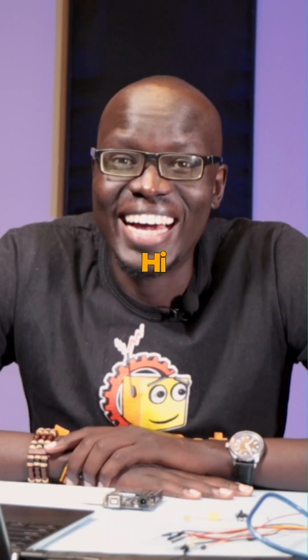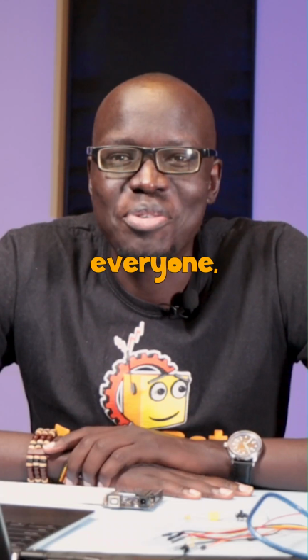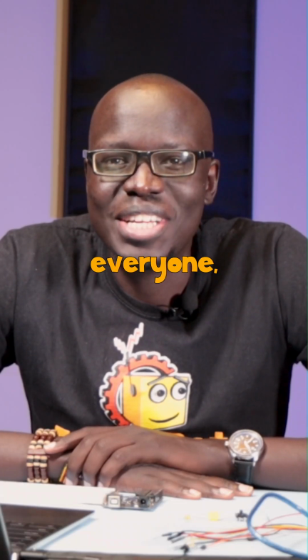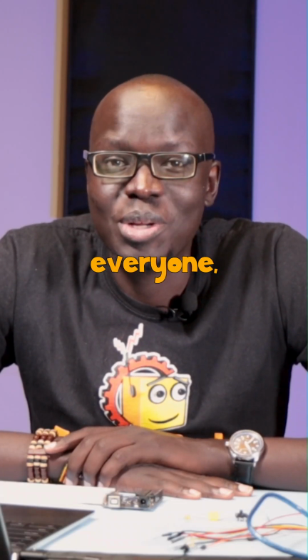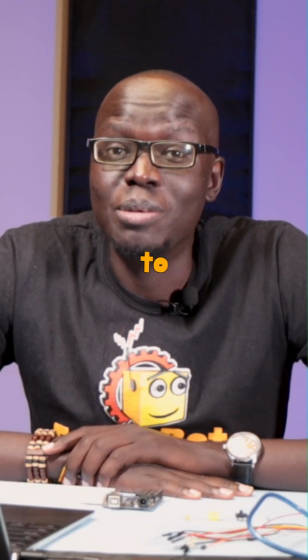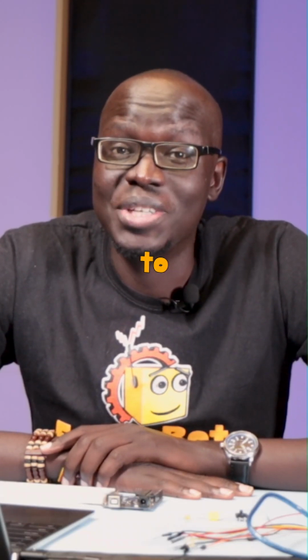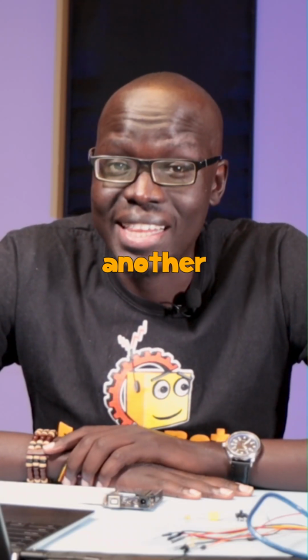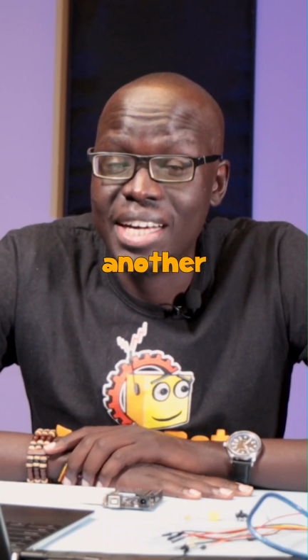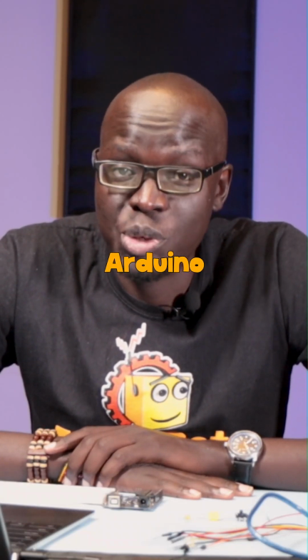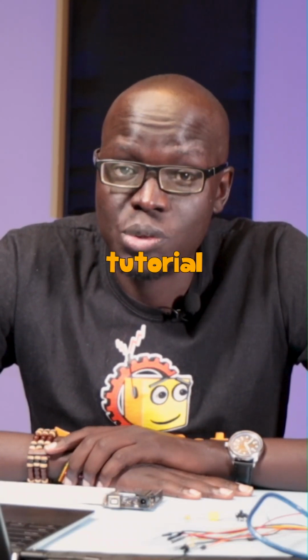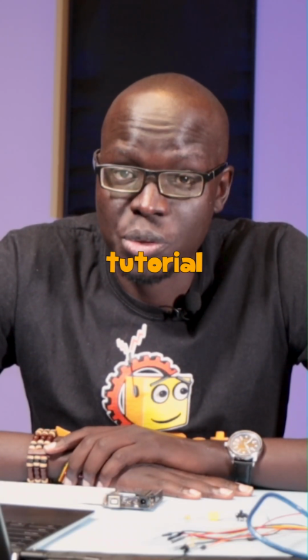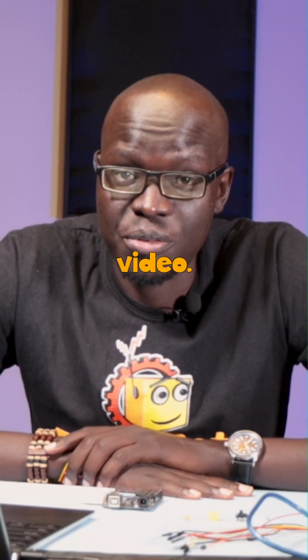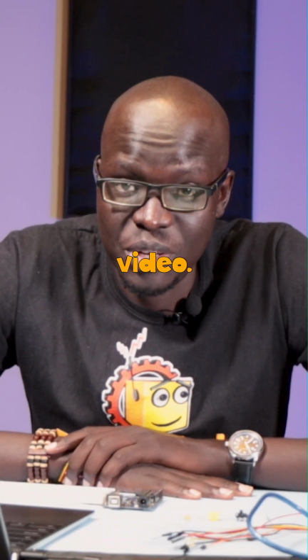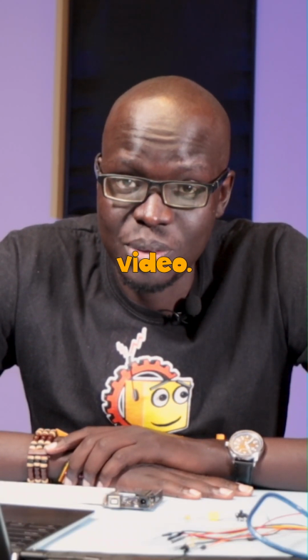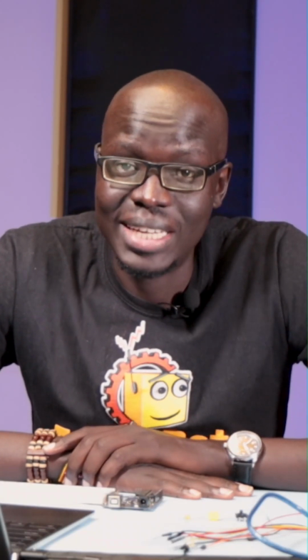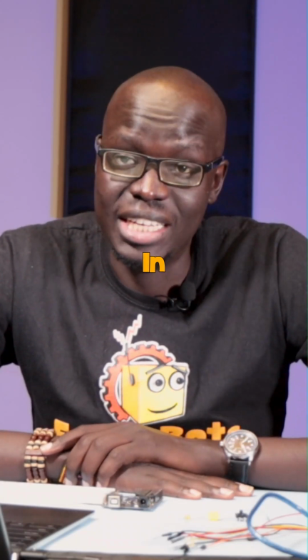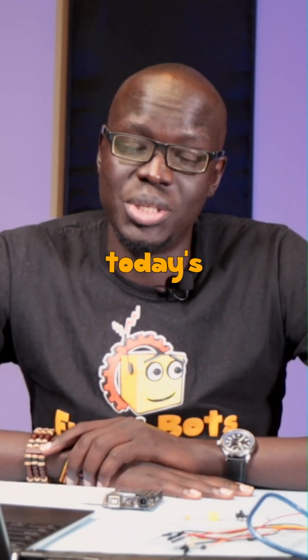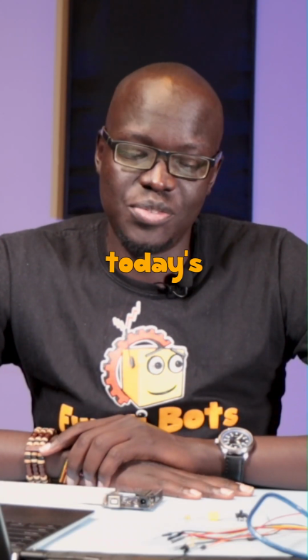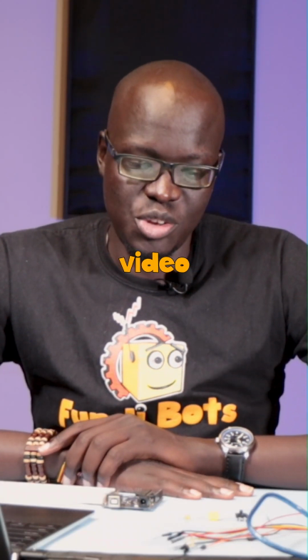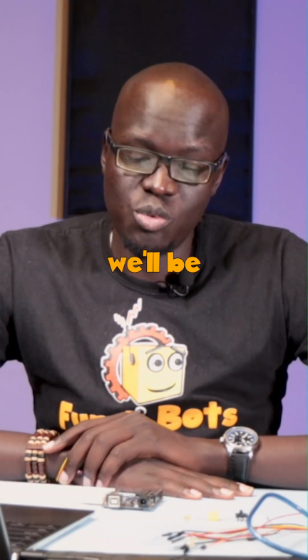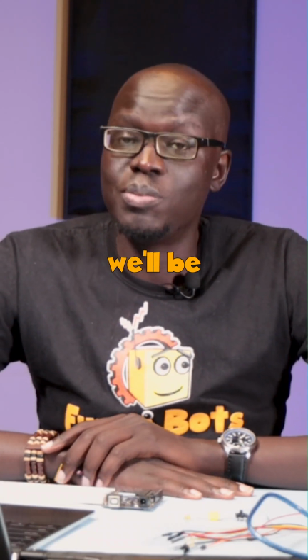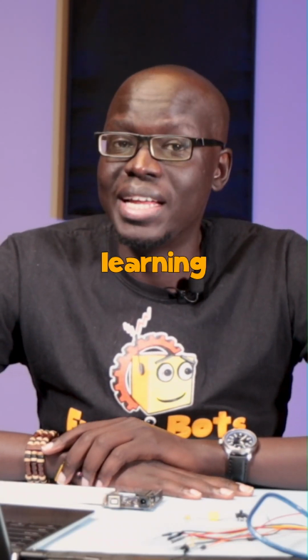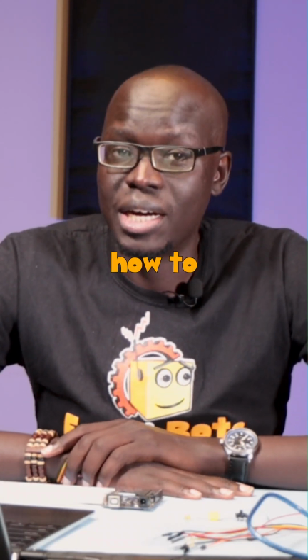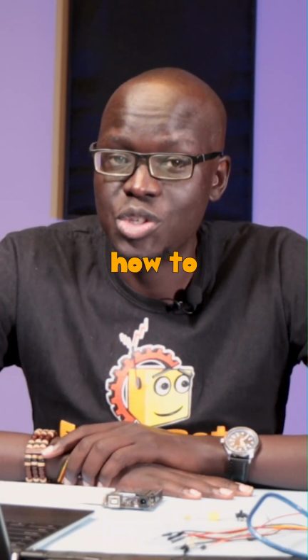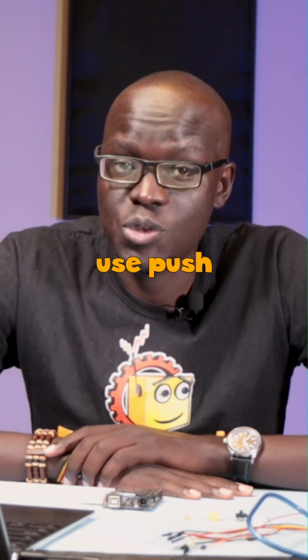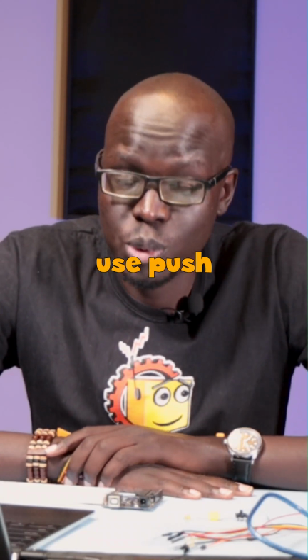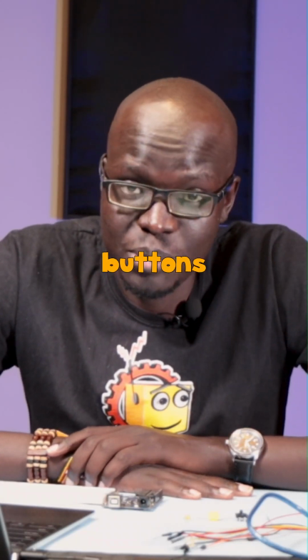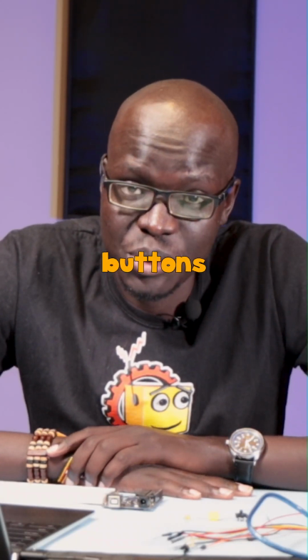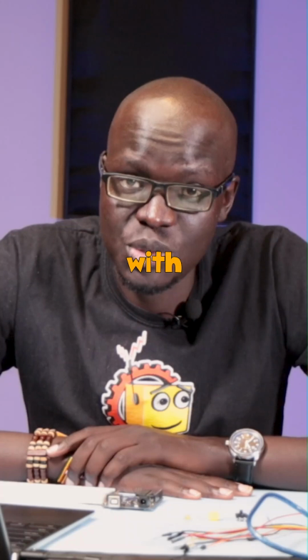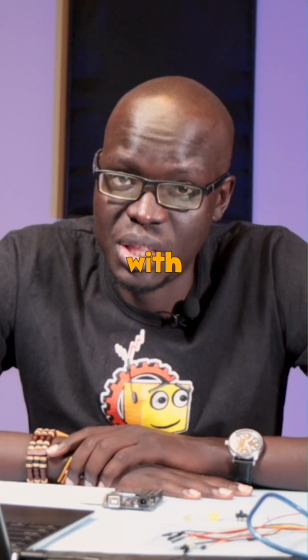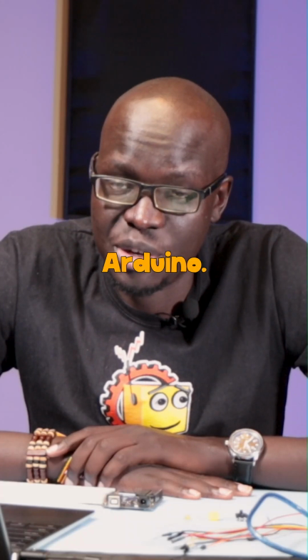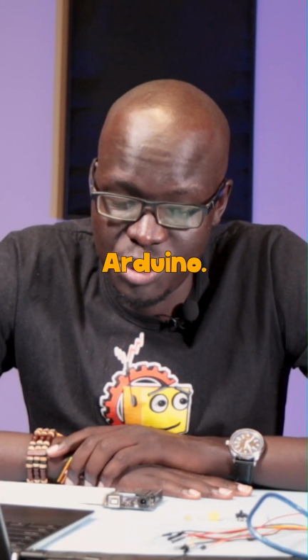Hi everyone, welcome to another Arduino tutorial video. In today's video we'll be learning how to use push buttons with Arduino.